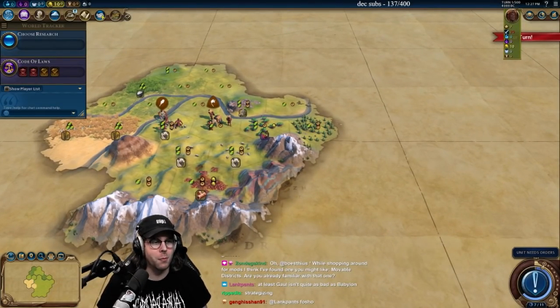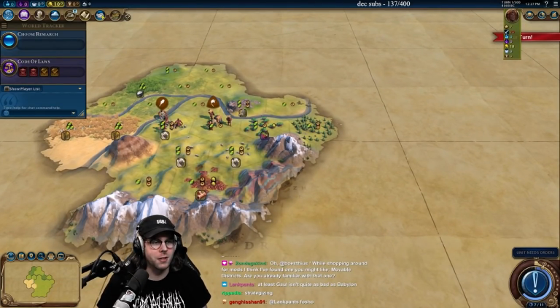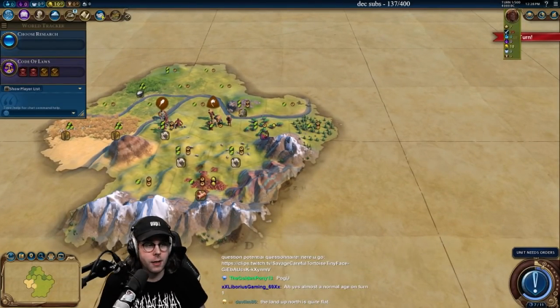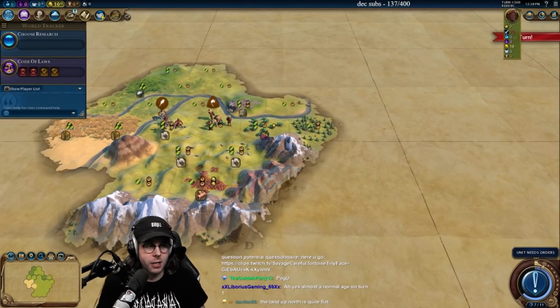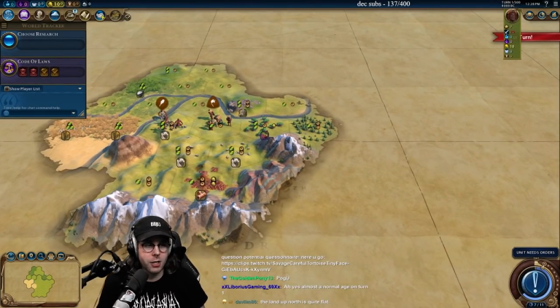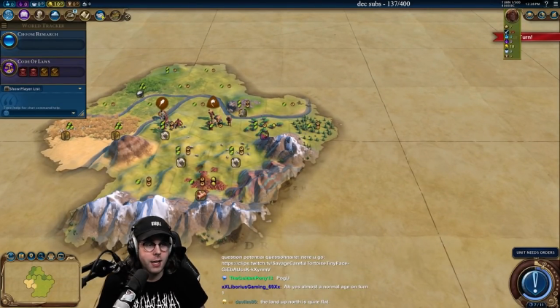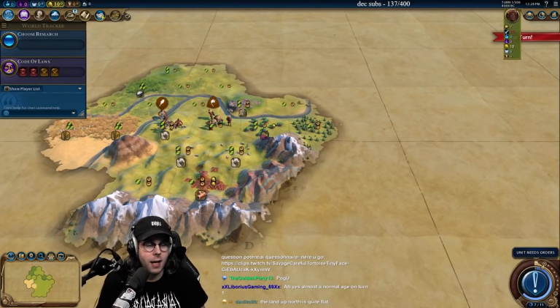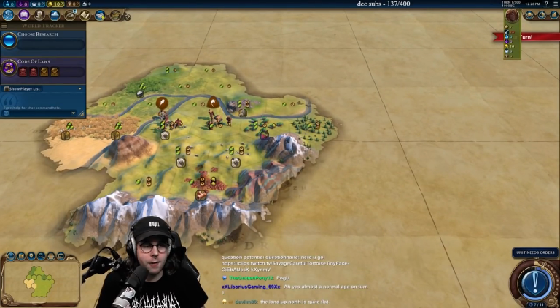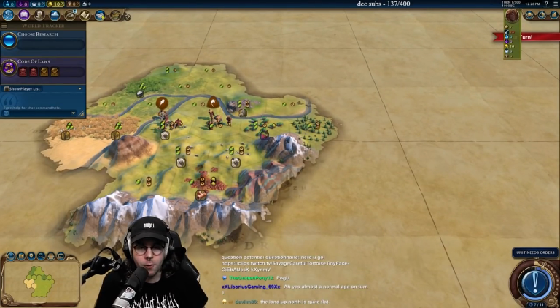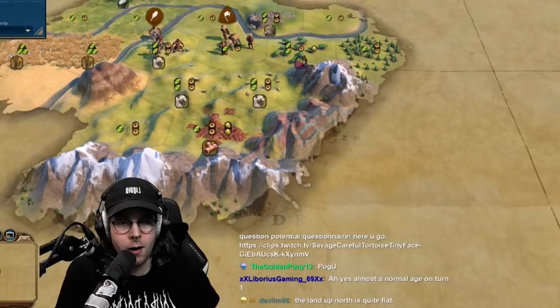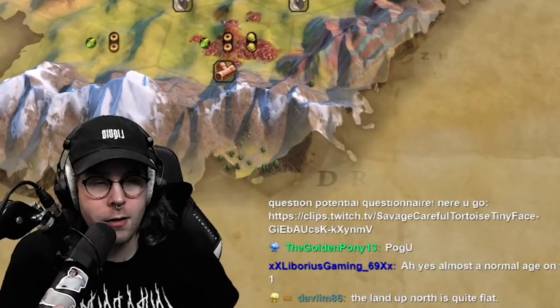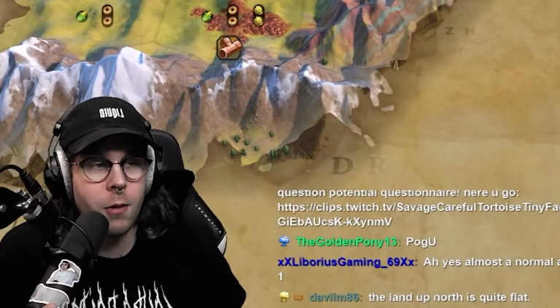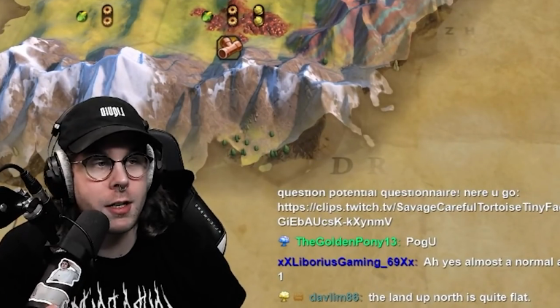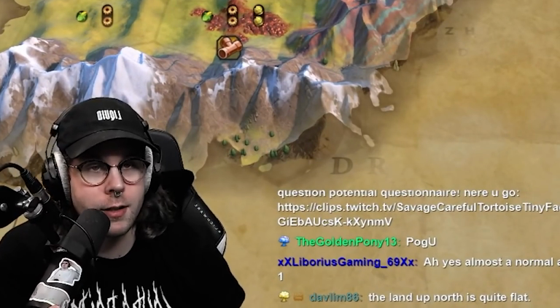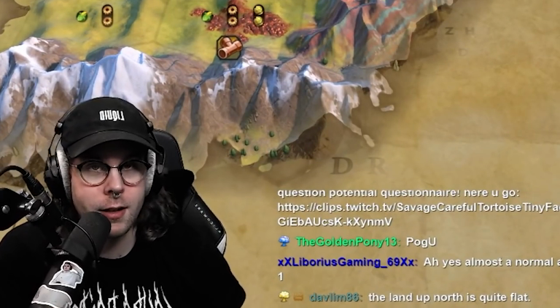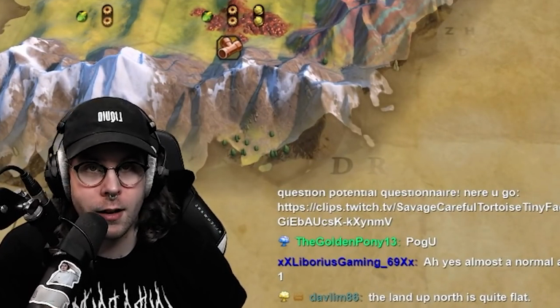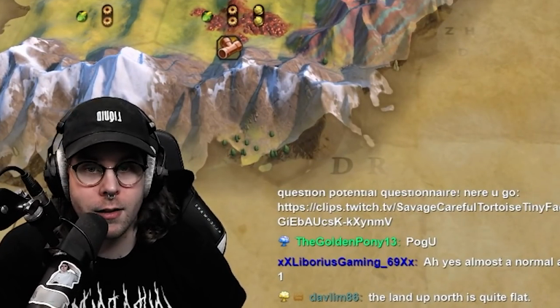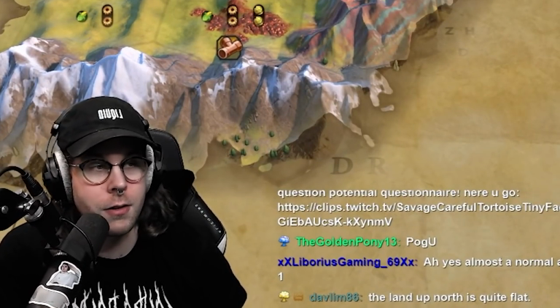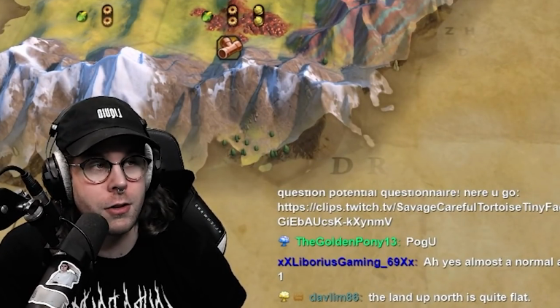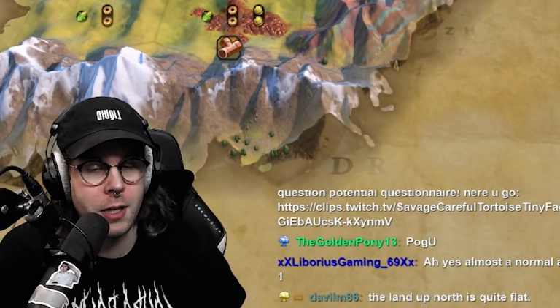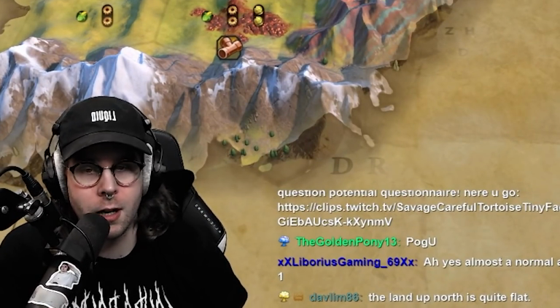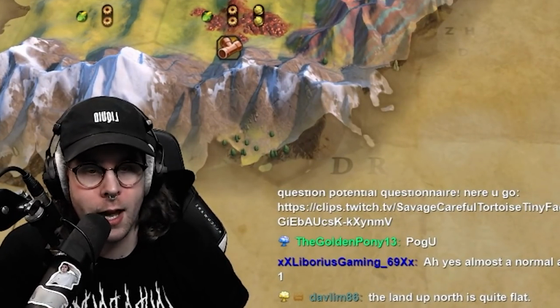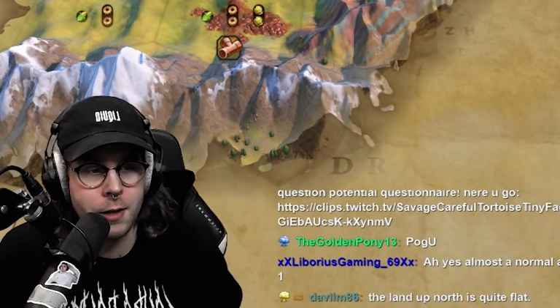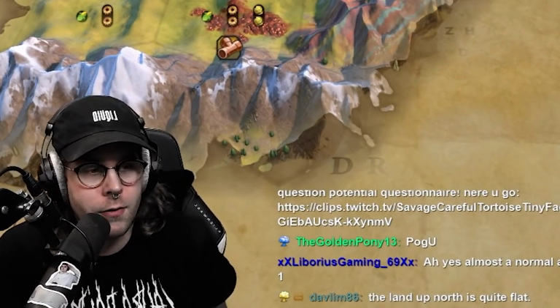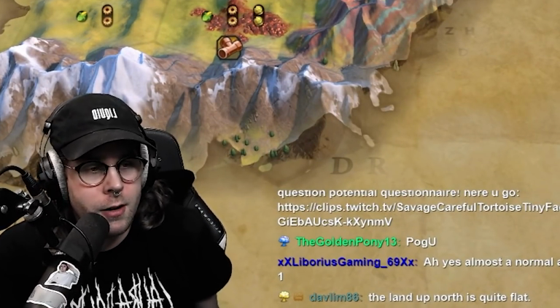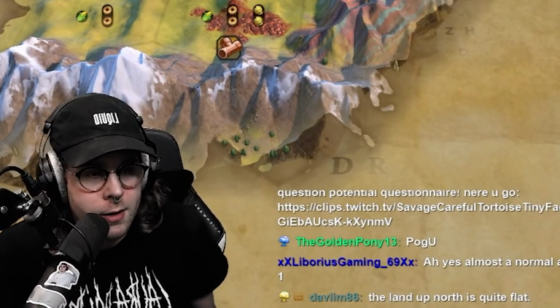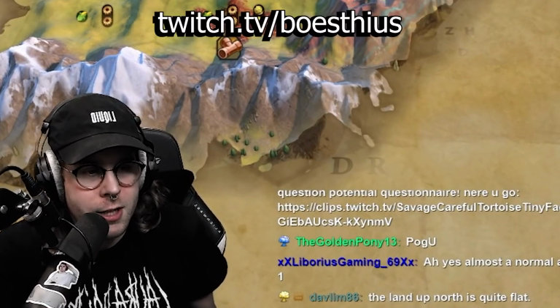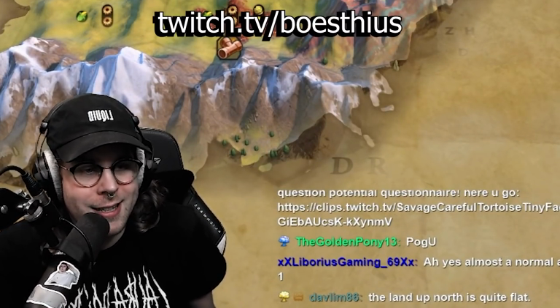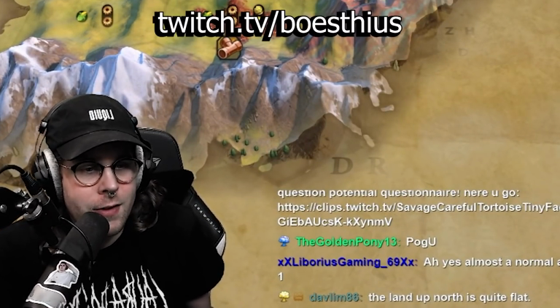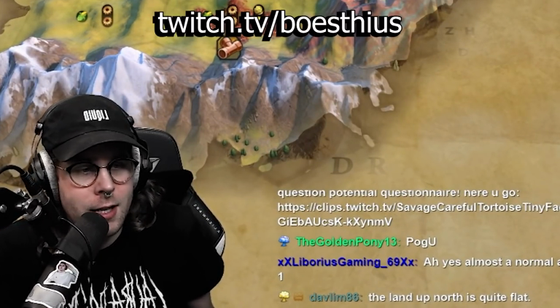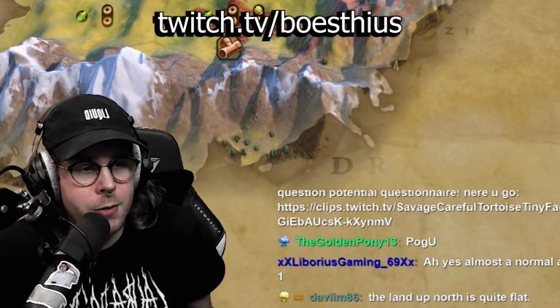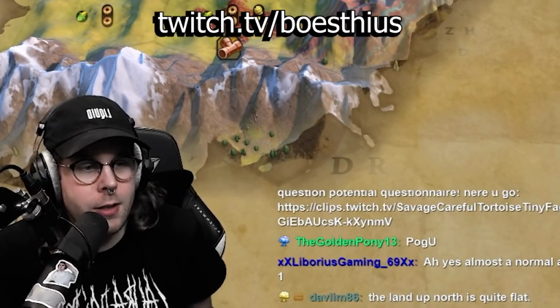So all you literally have to do is settle and then own a tile and you start generating great people points. Come hang out with us over at twitch.tv/bosslias.